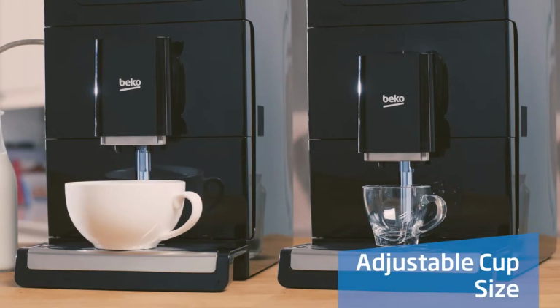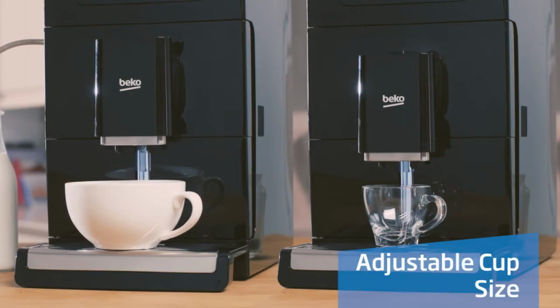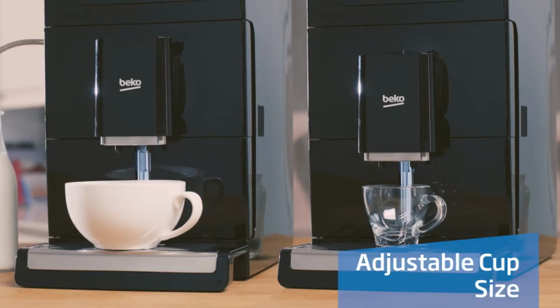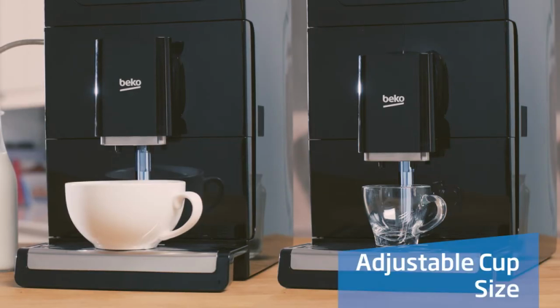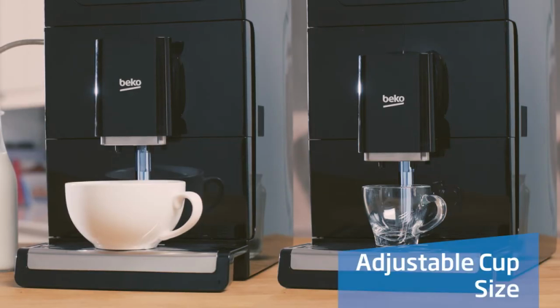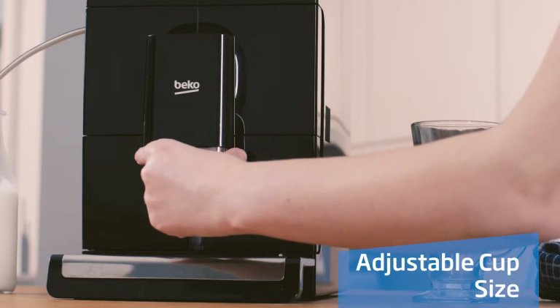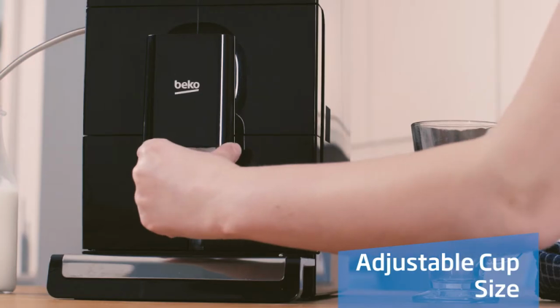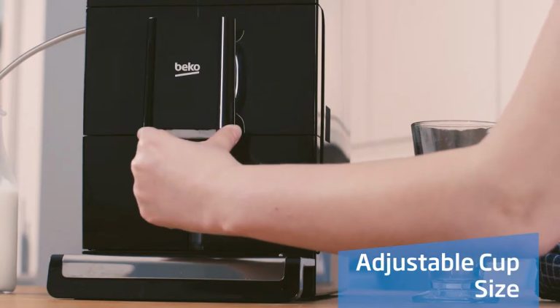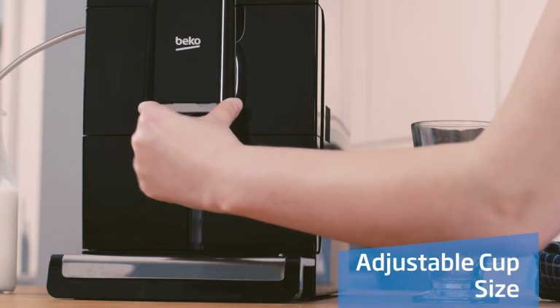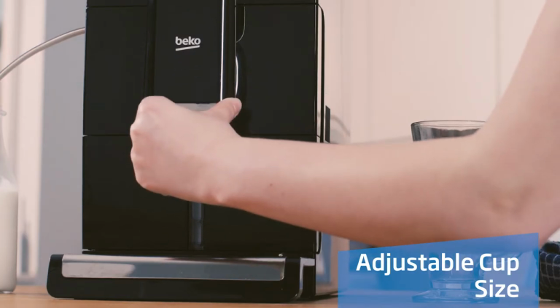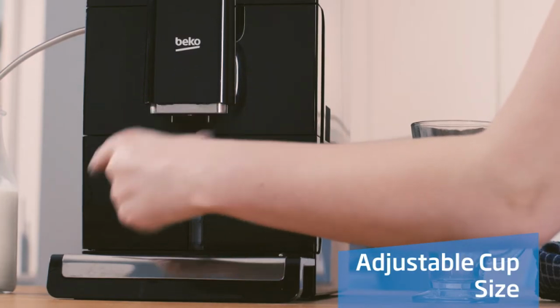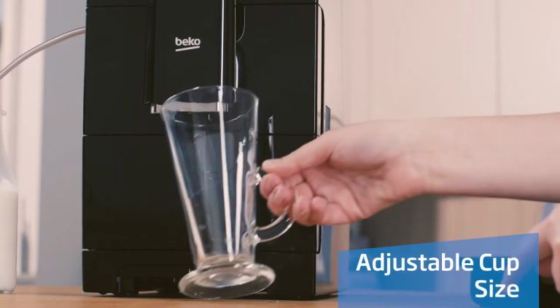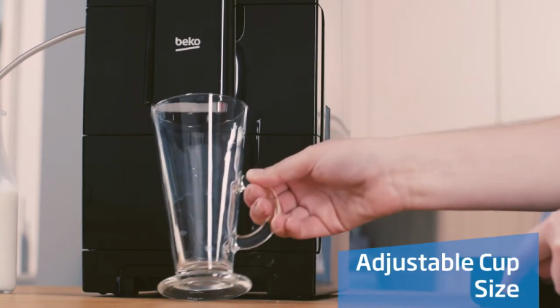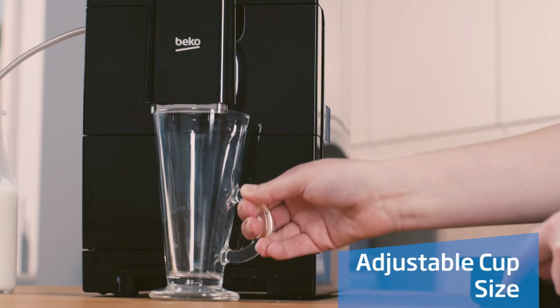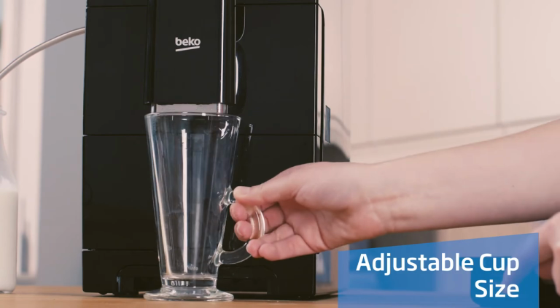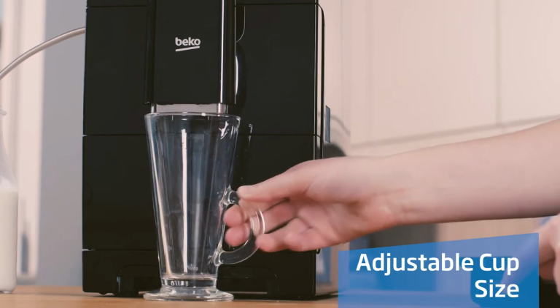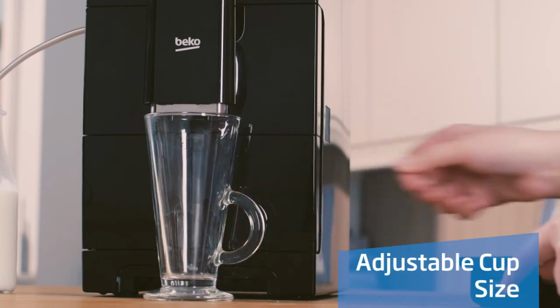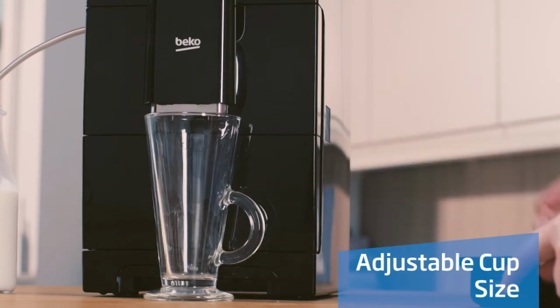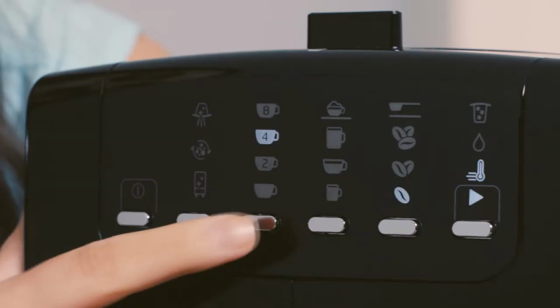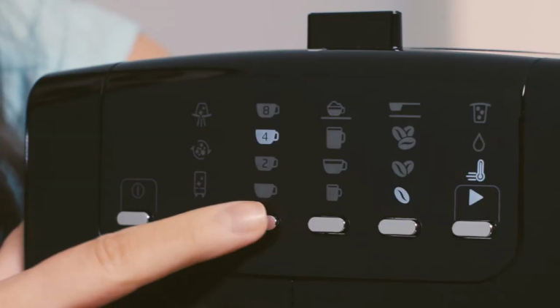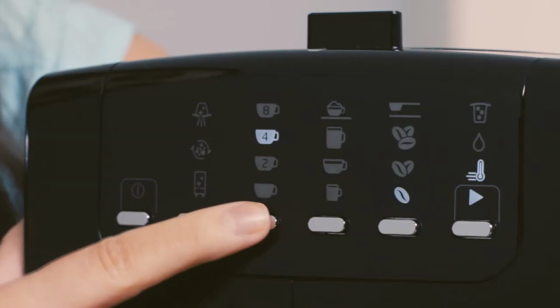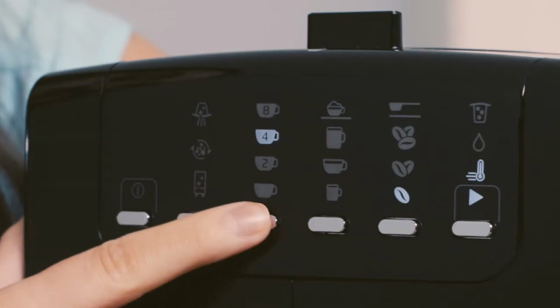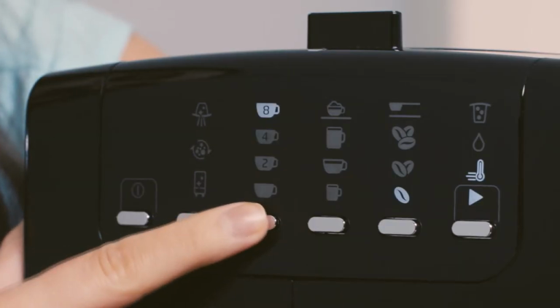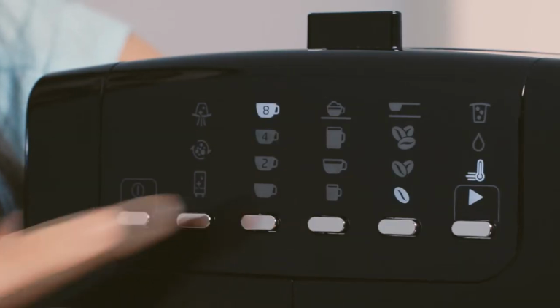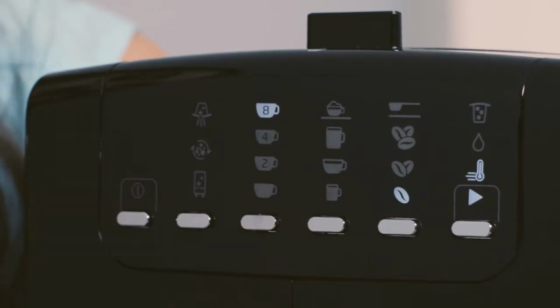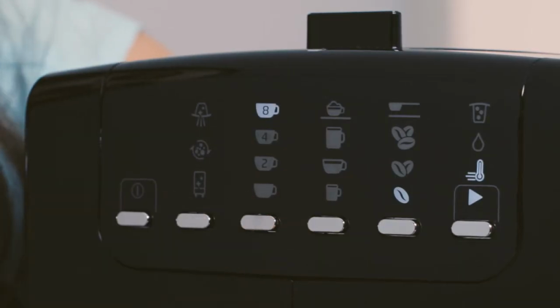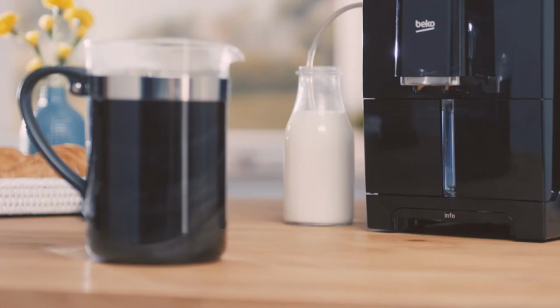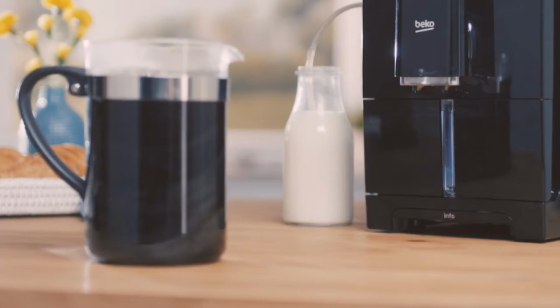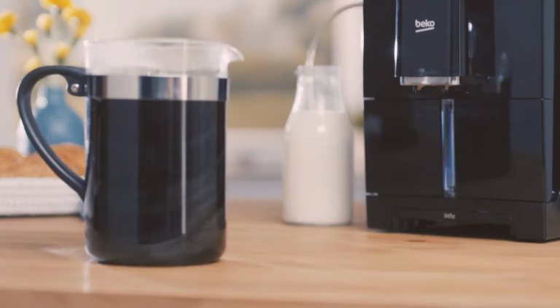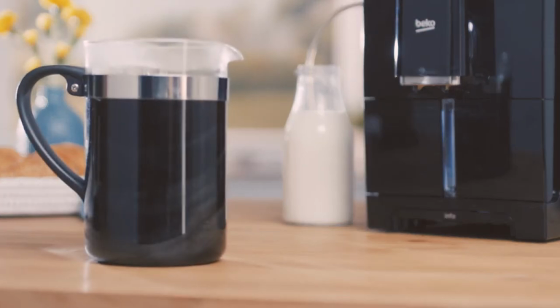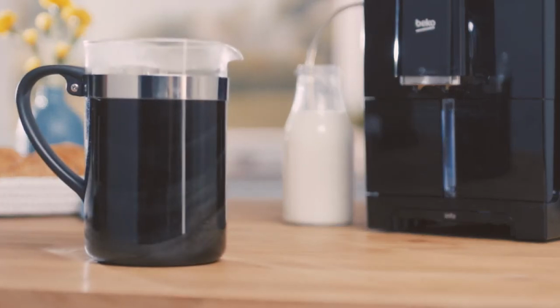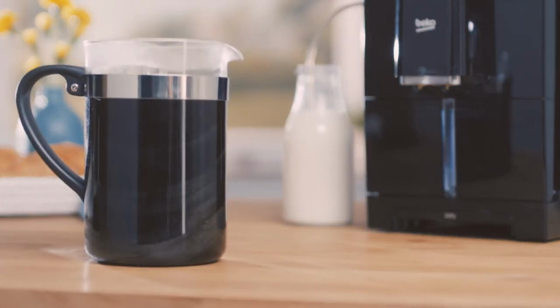Adjust the cup size to suit, or make multiple cups — great for when you're entertaining.